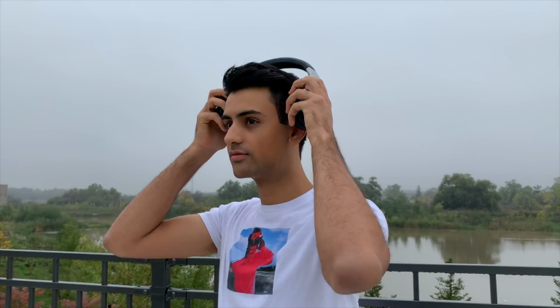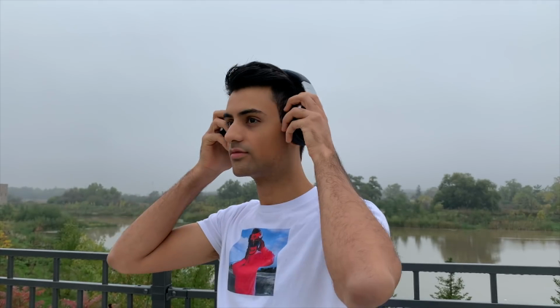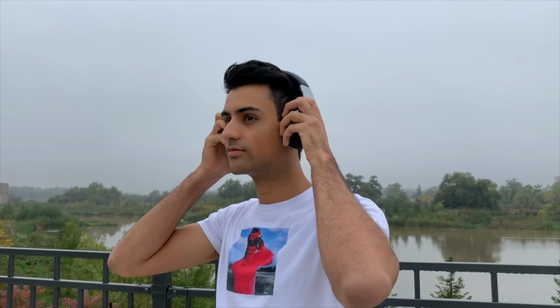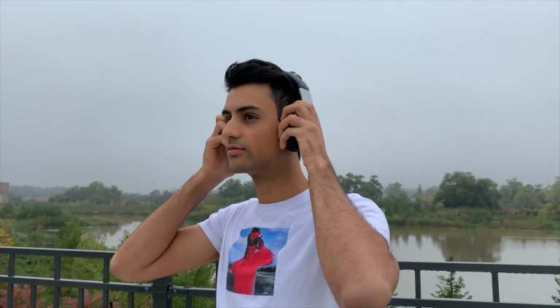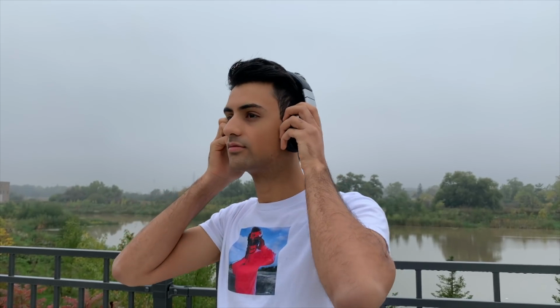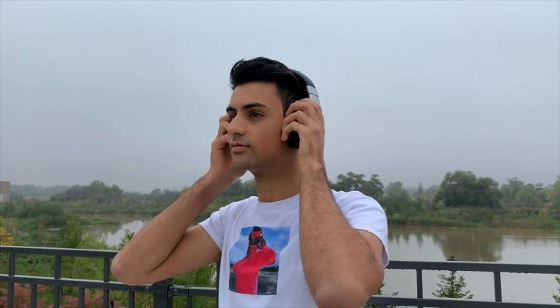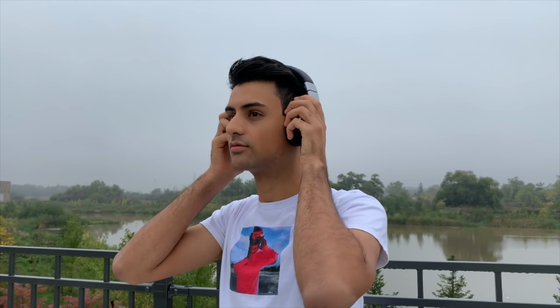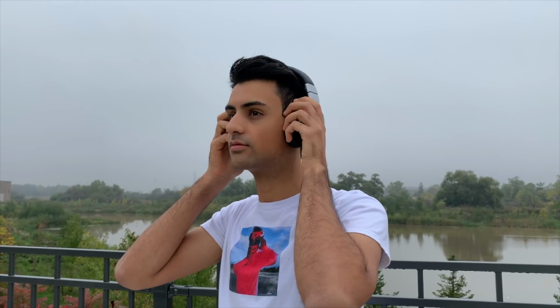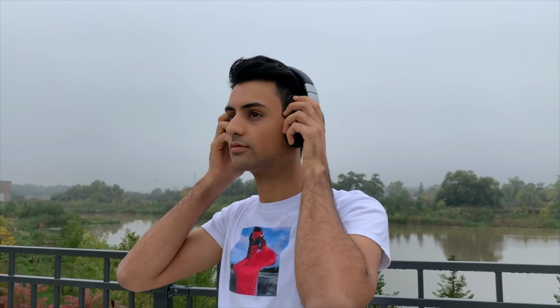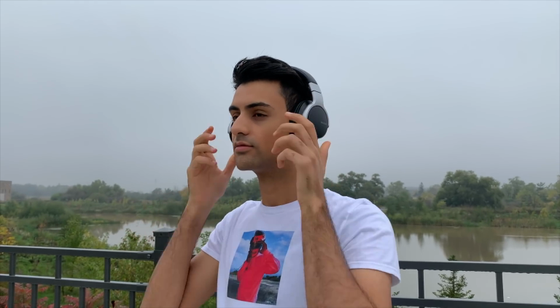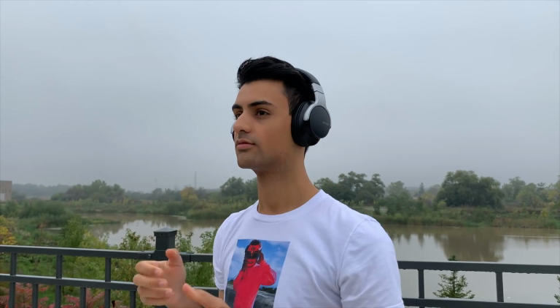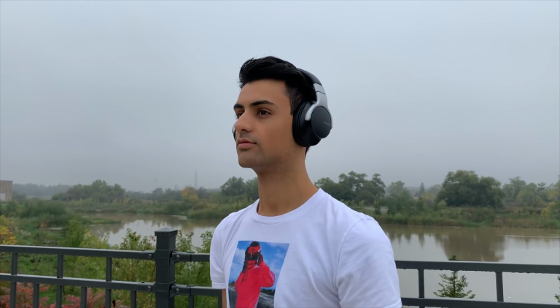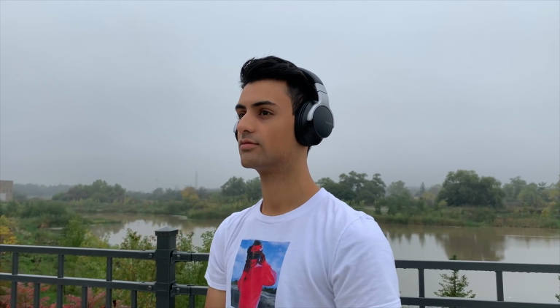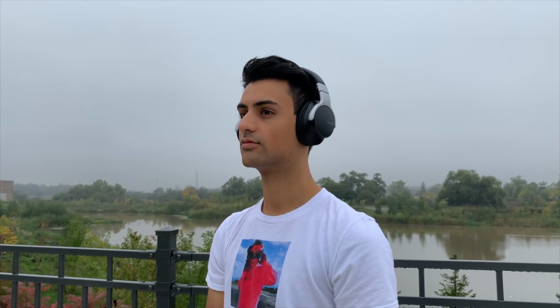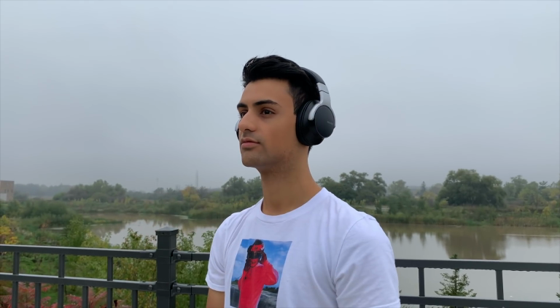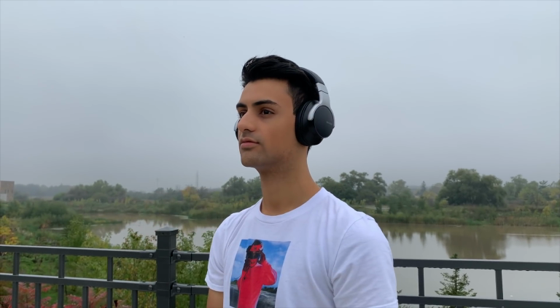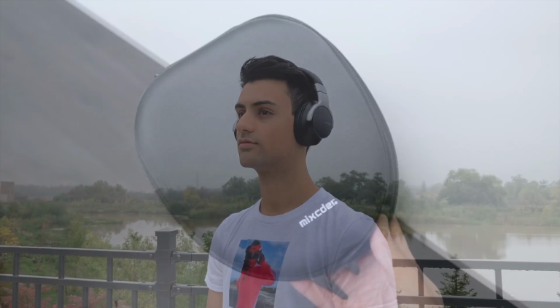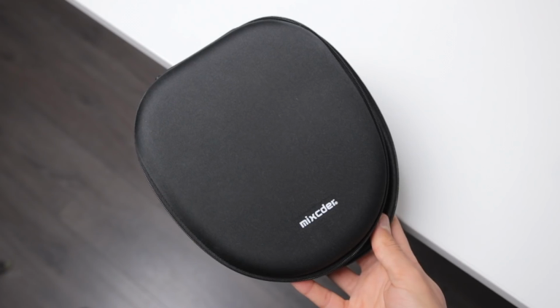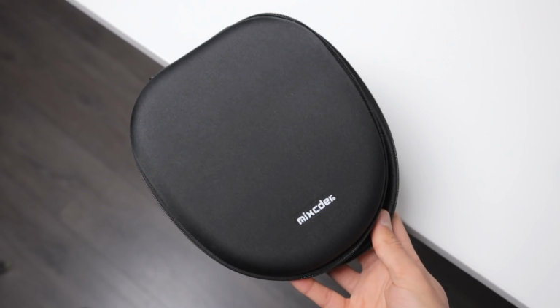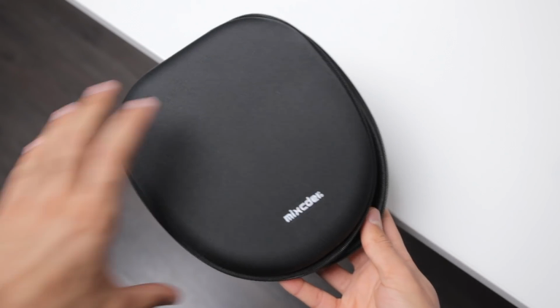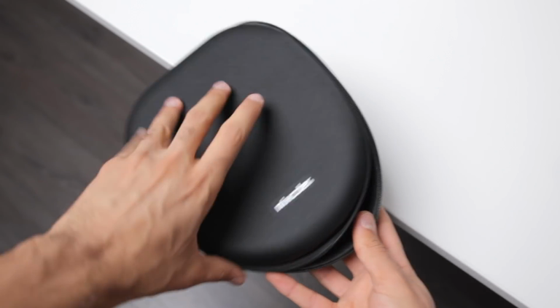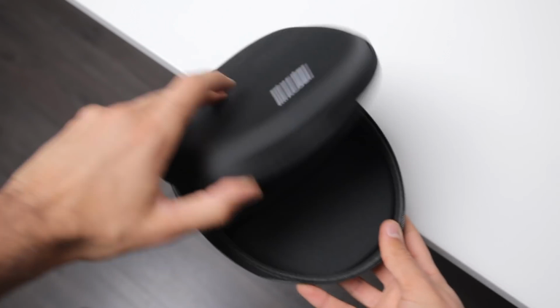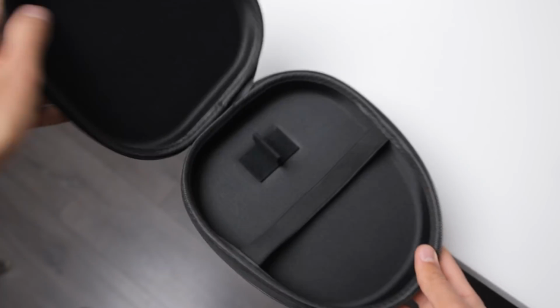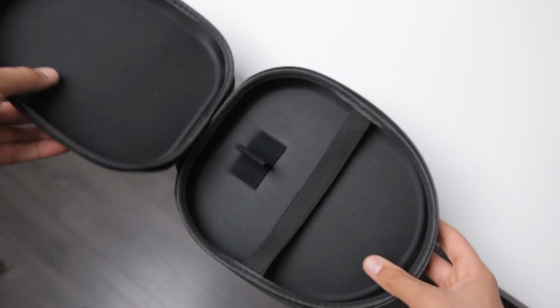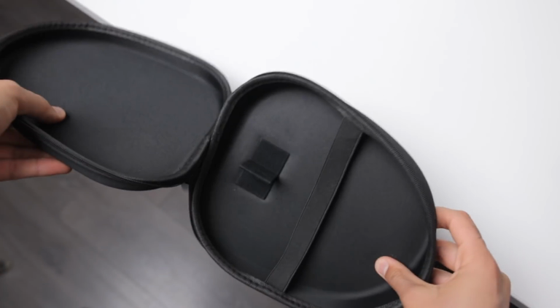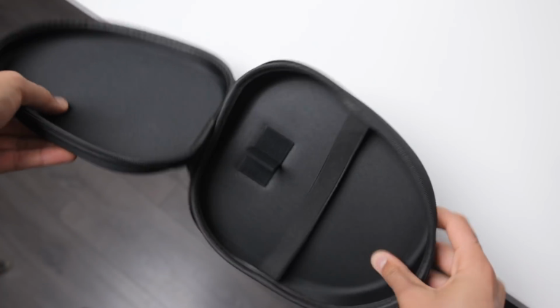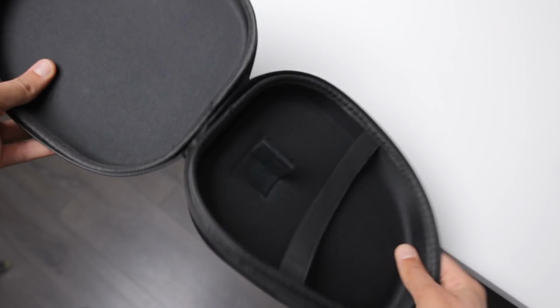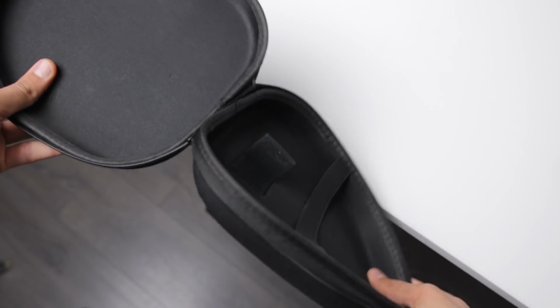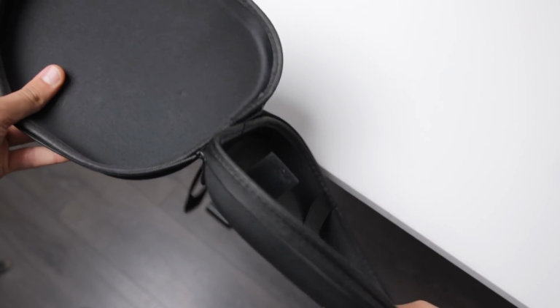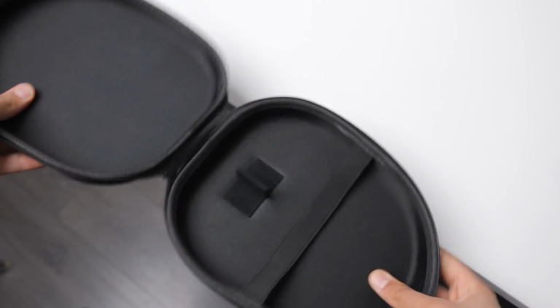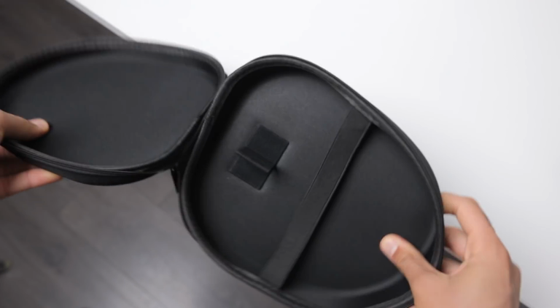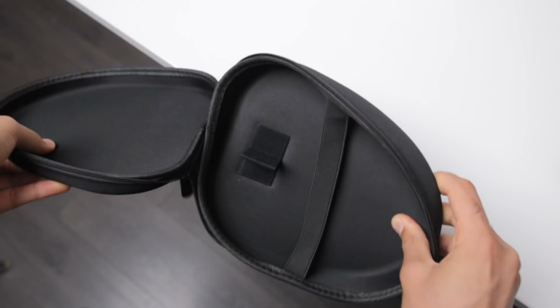You're getting a little under 20 hours of listening on these headphones. The case it comes with is alright, but it is a bit flimsy and a bit annoying.